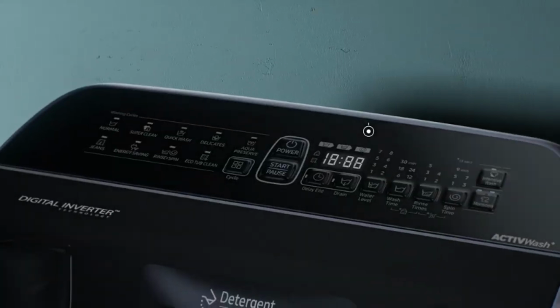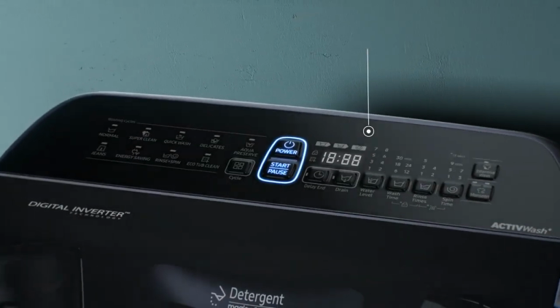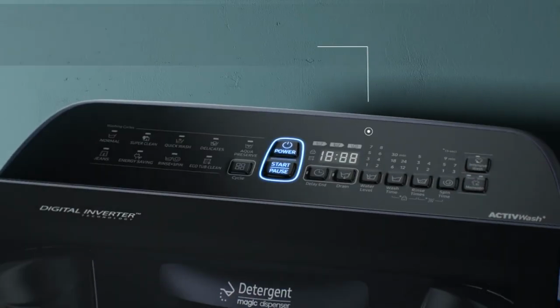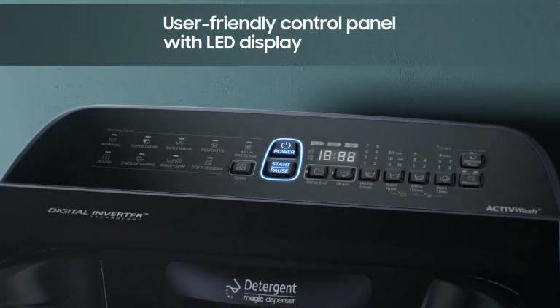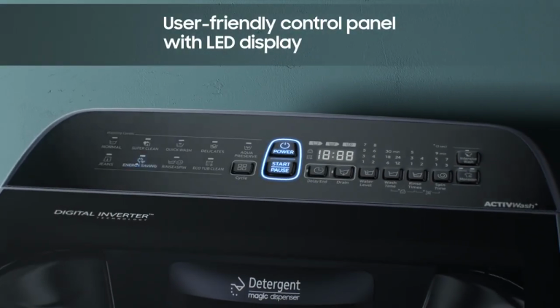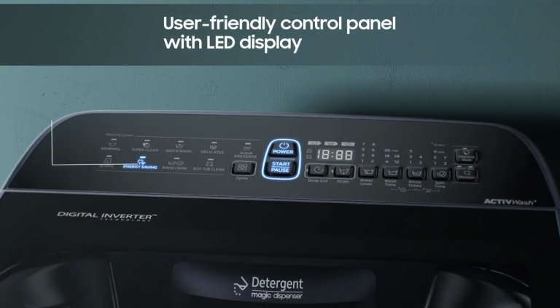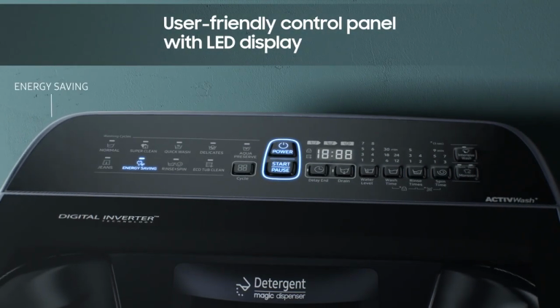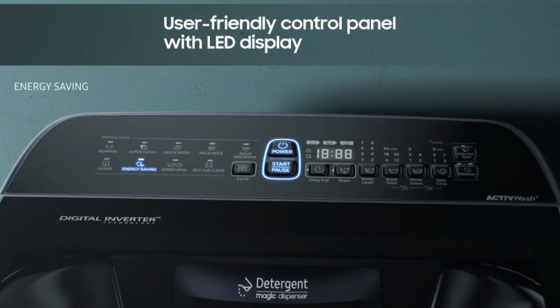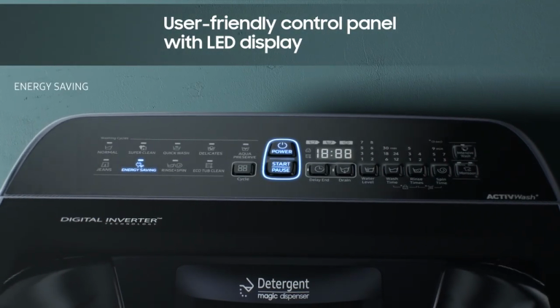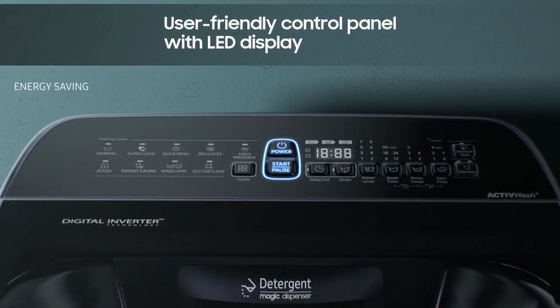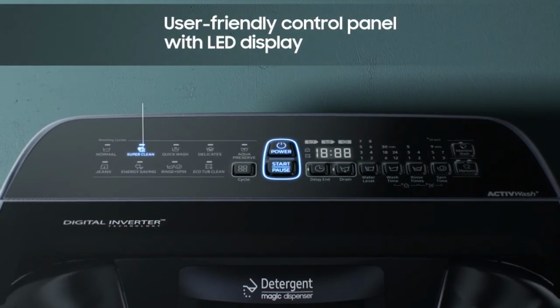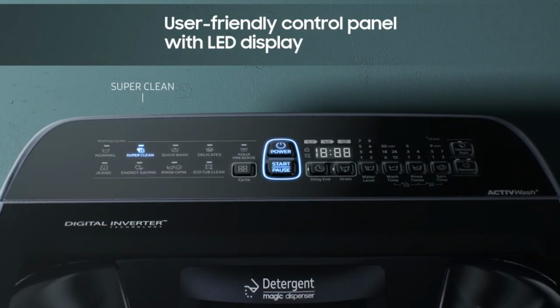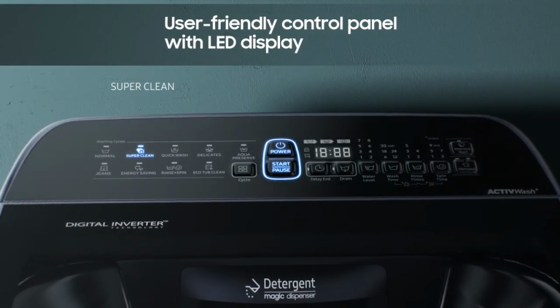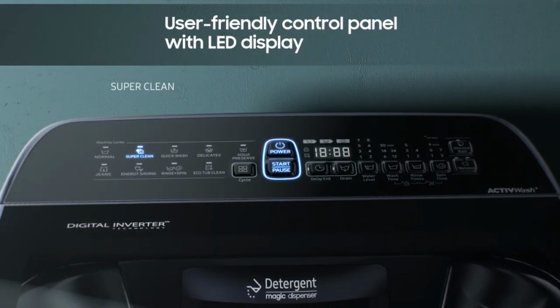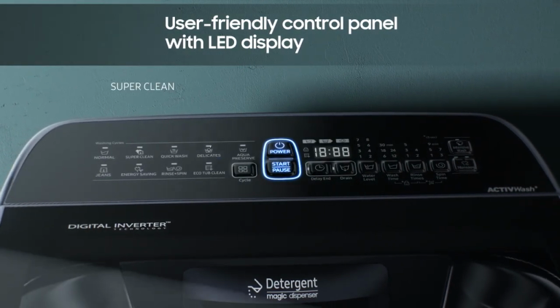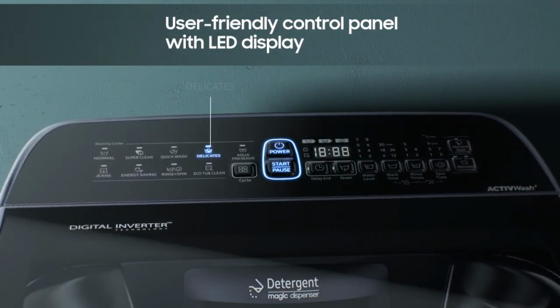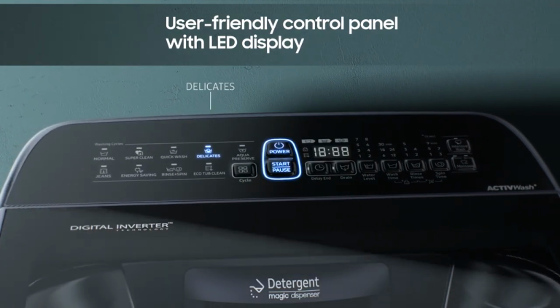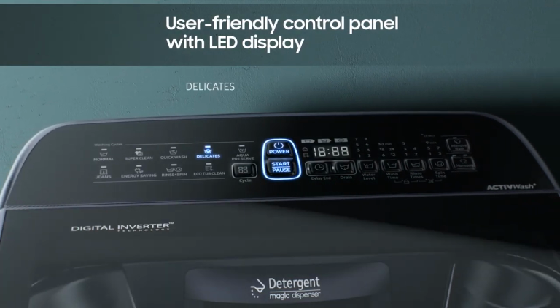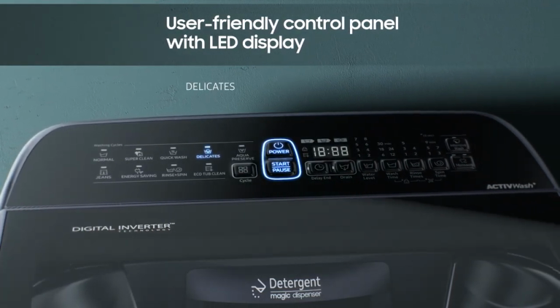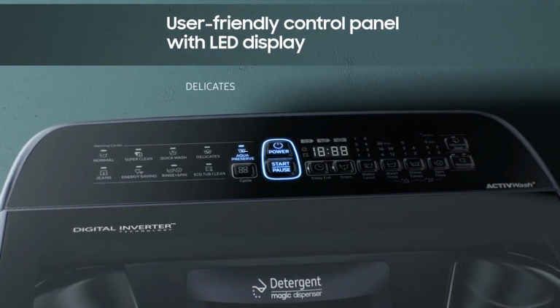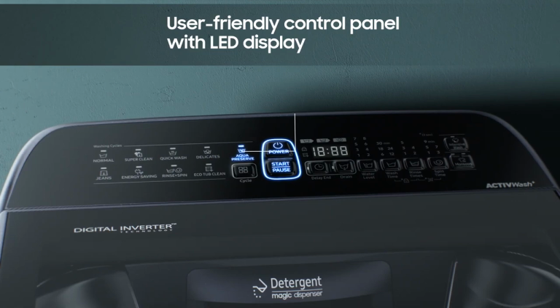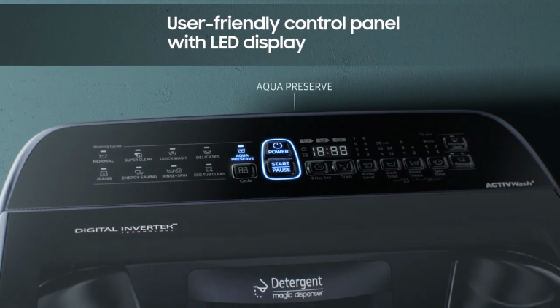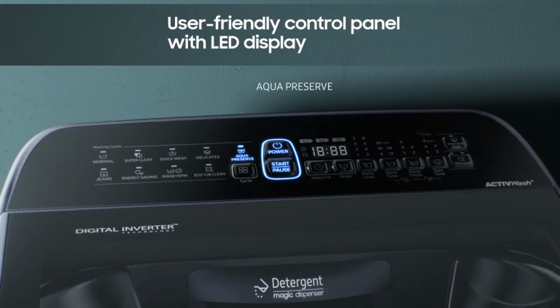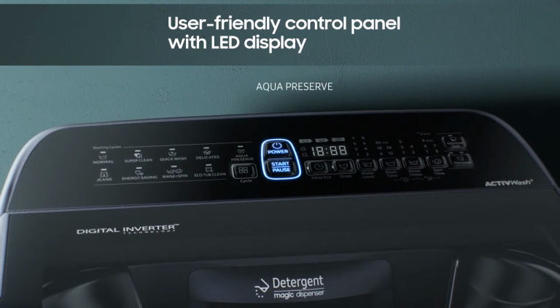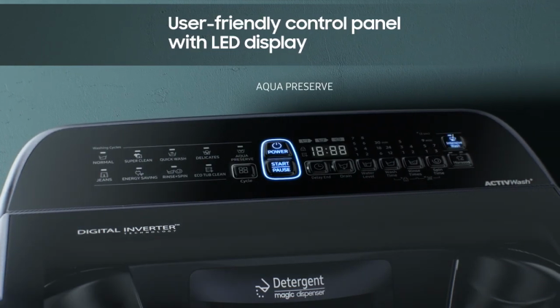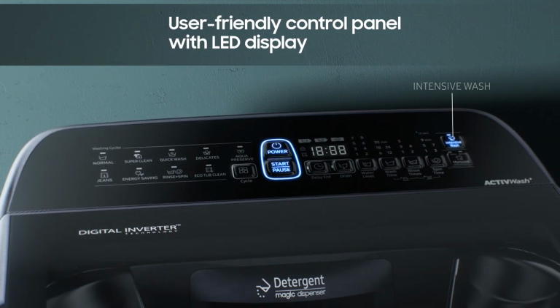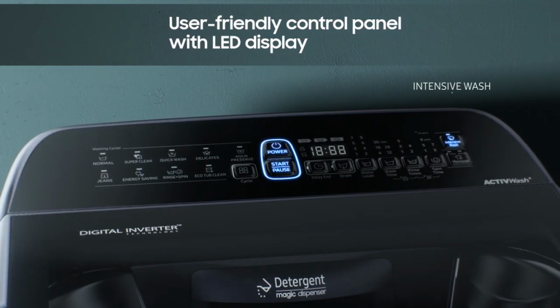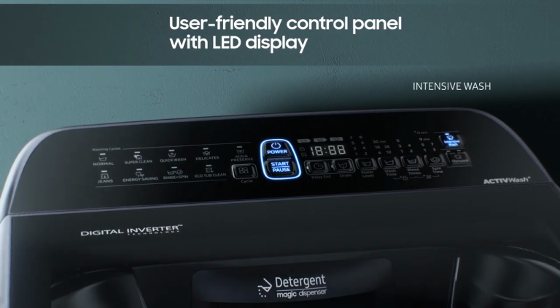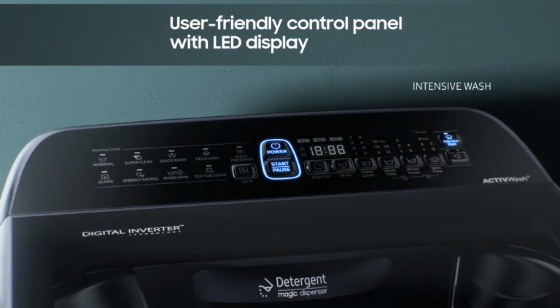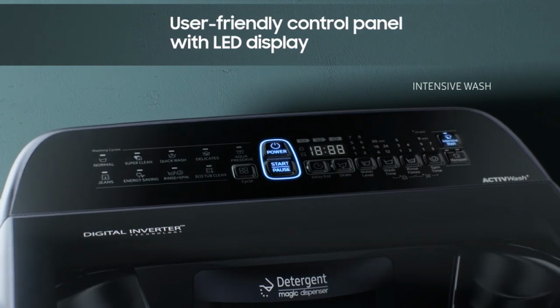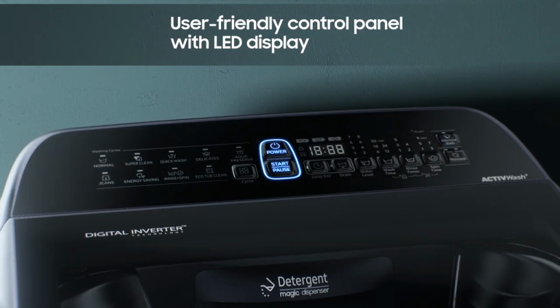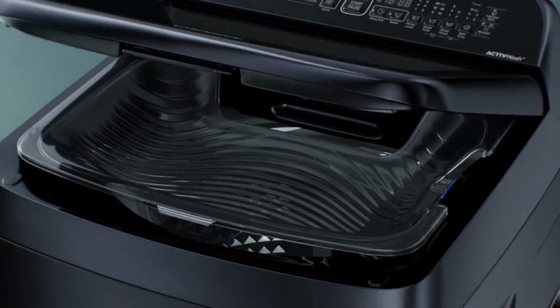The control panel is equipped with a diverse range of convenient one-touch washing presets that help deliver the perfect washing performance.